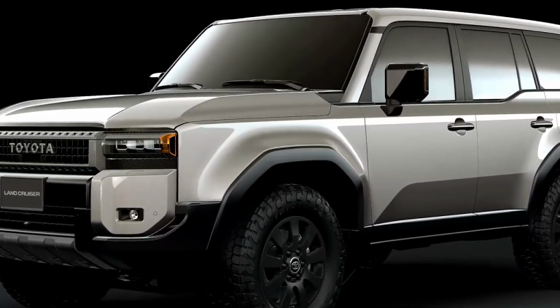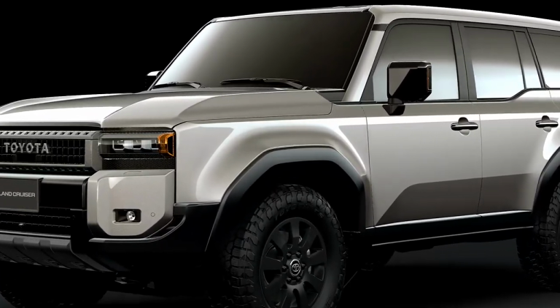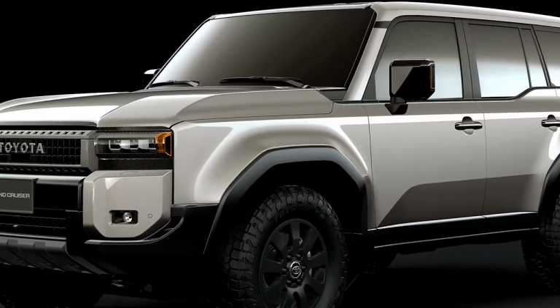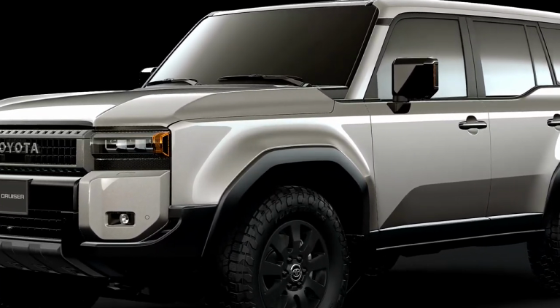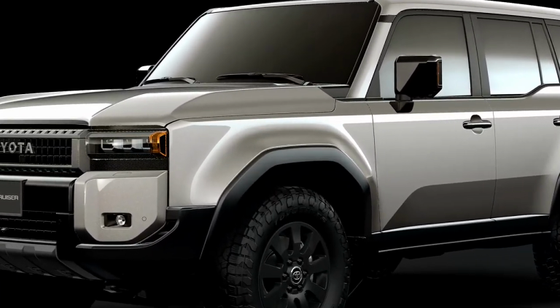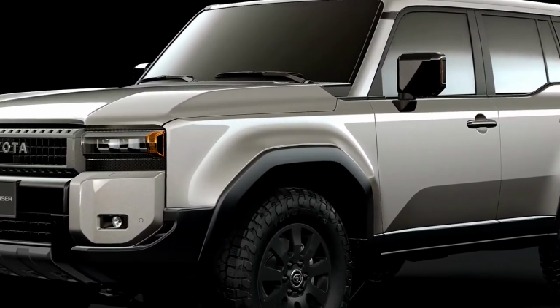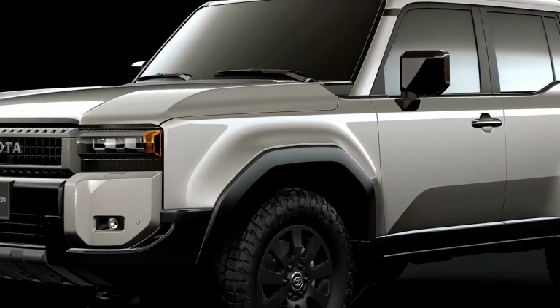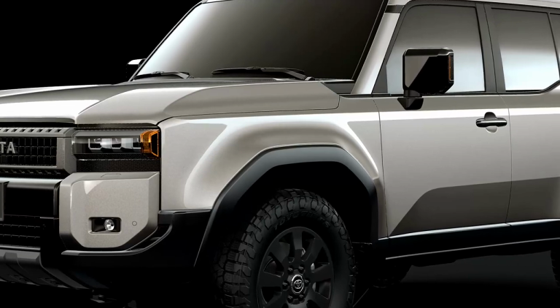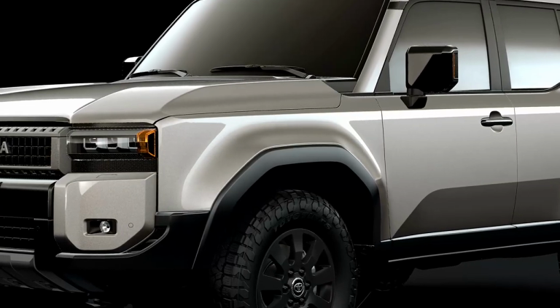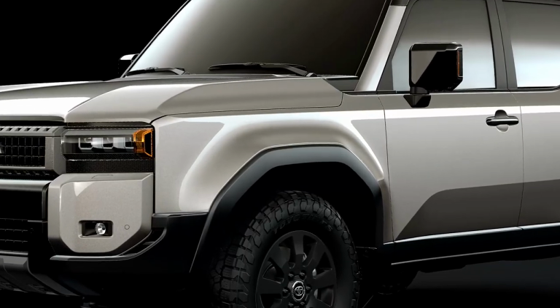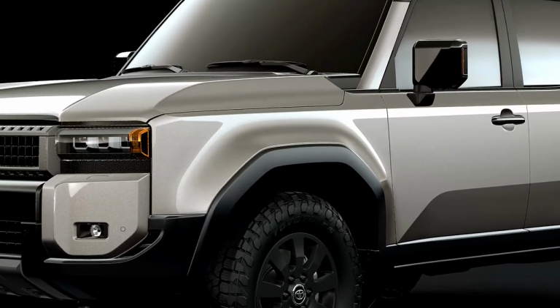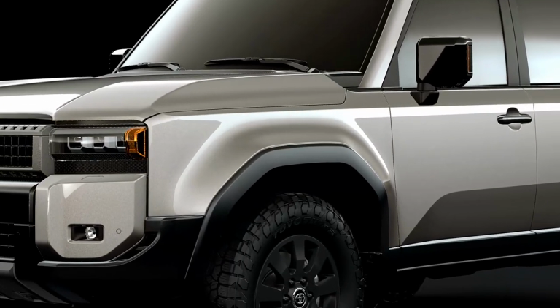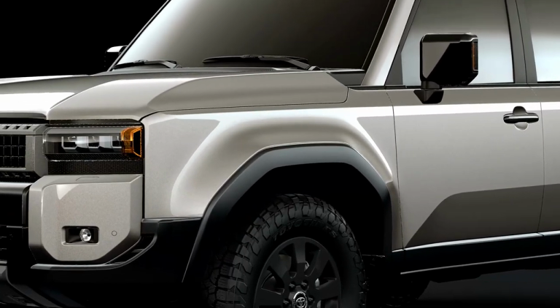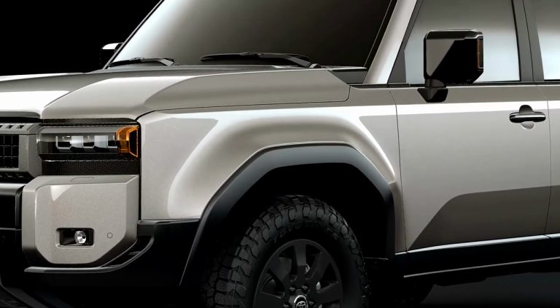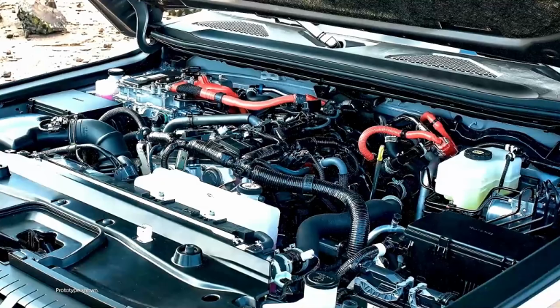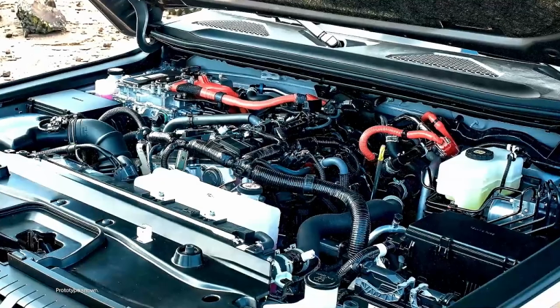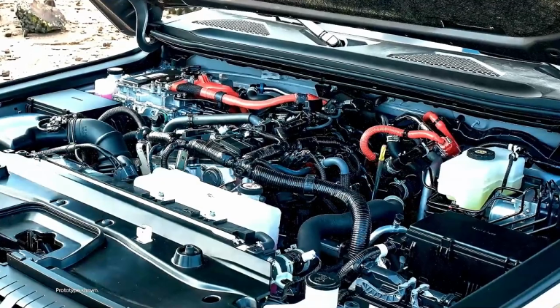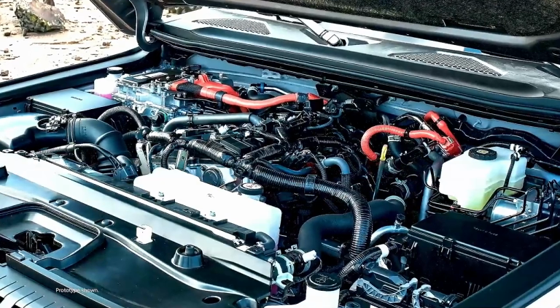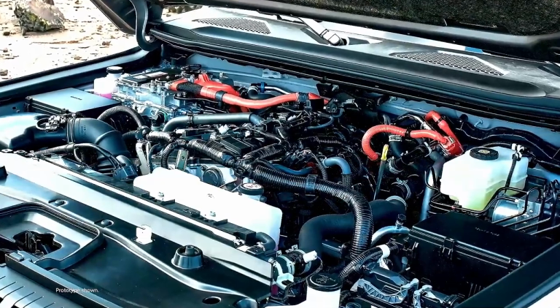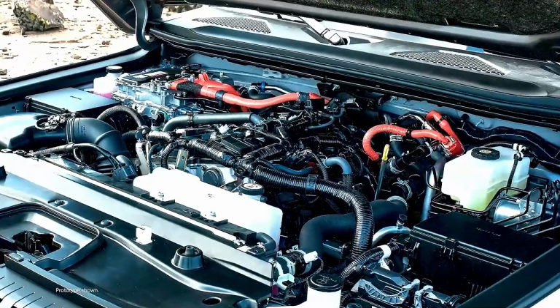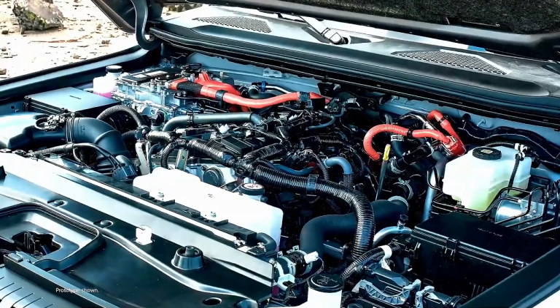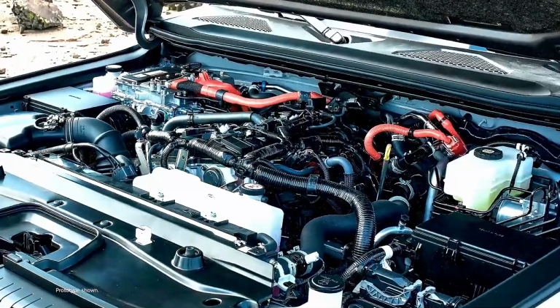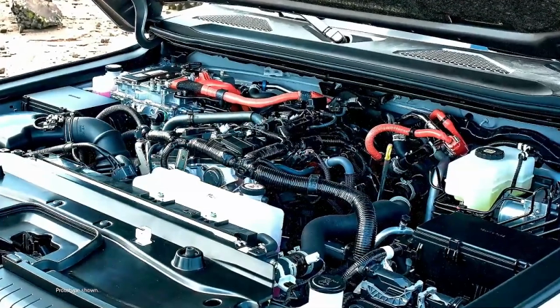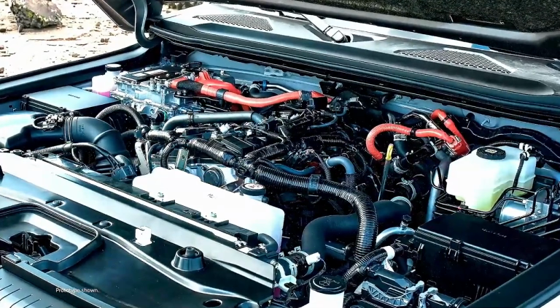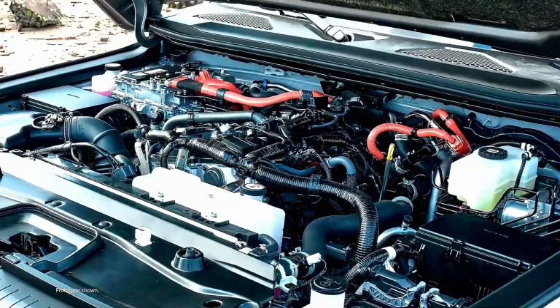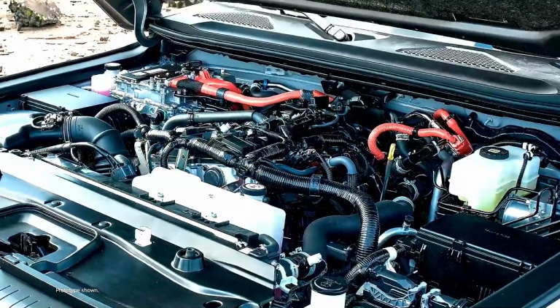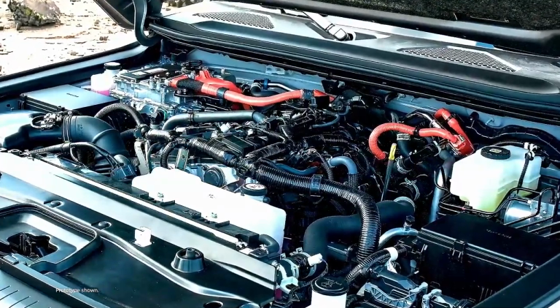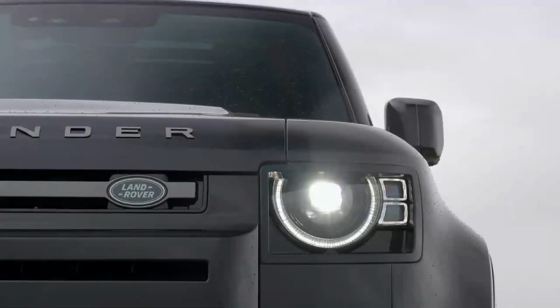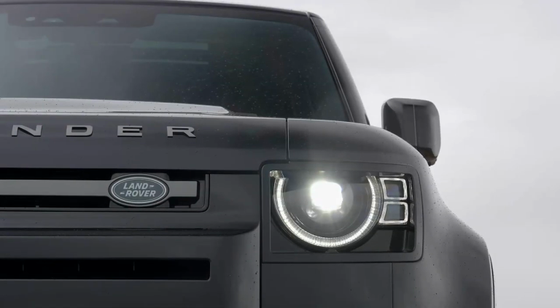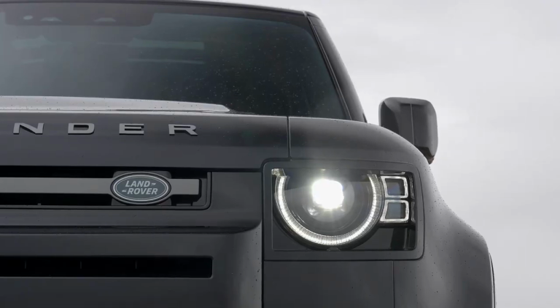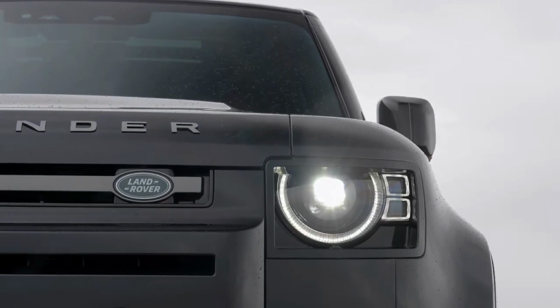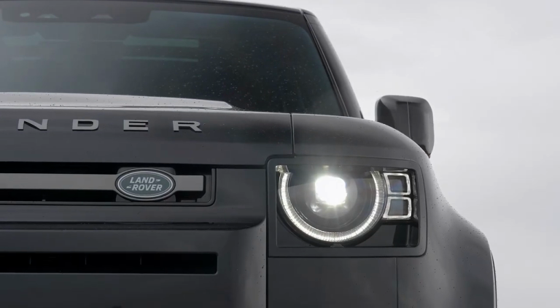For the Japanese market, there is a 2.7-litre petrol engine generating 163 bhp.